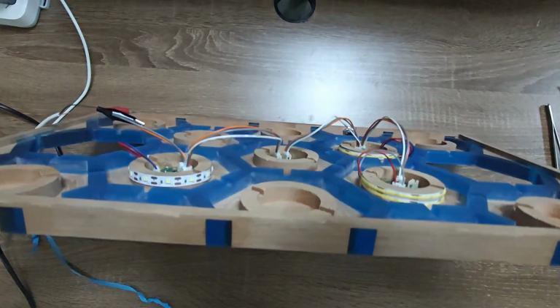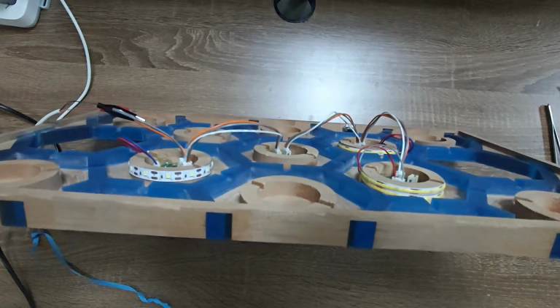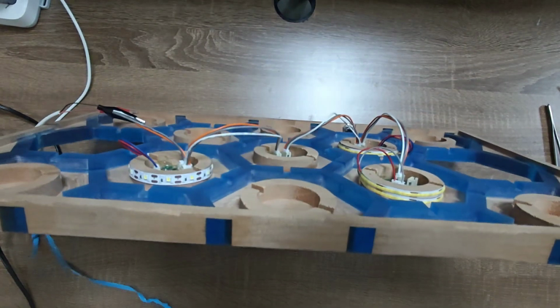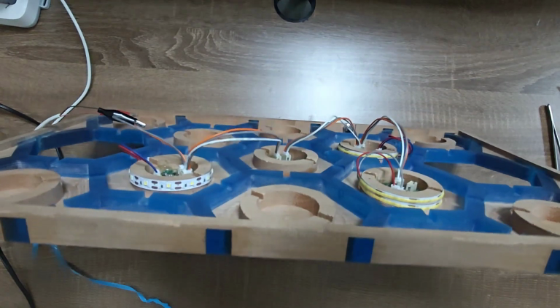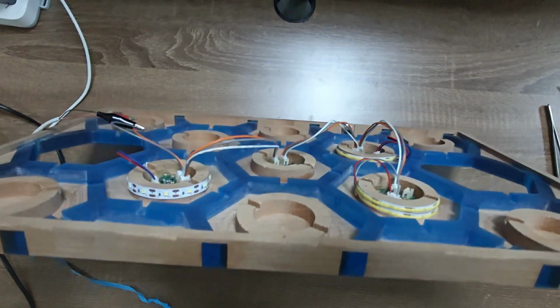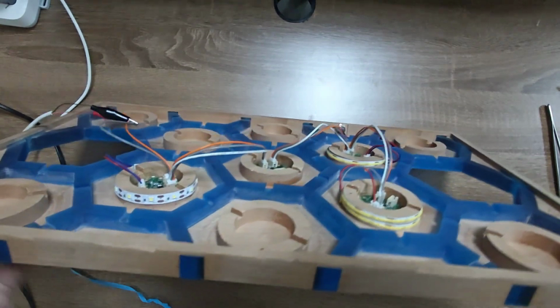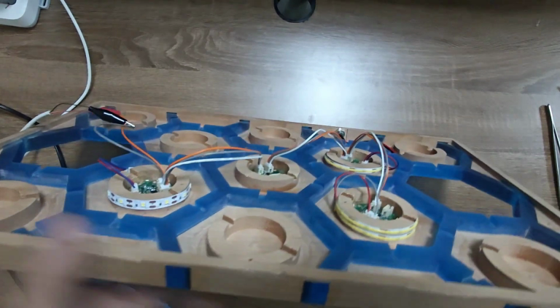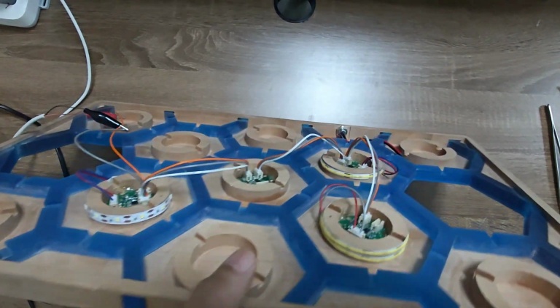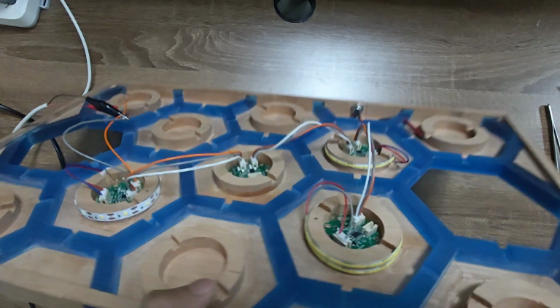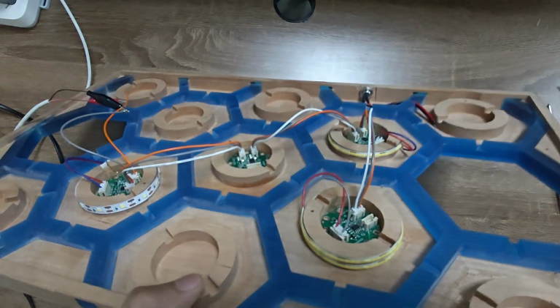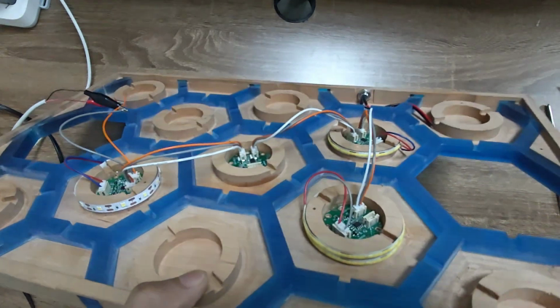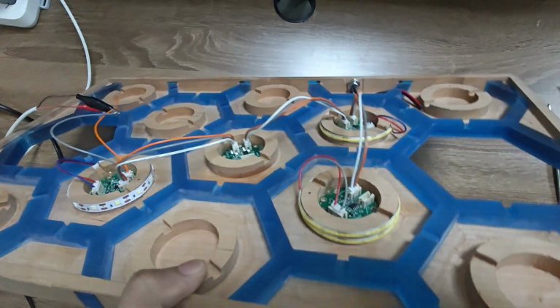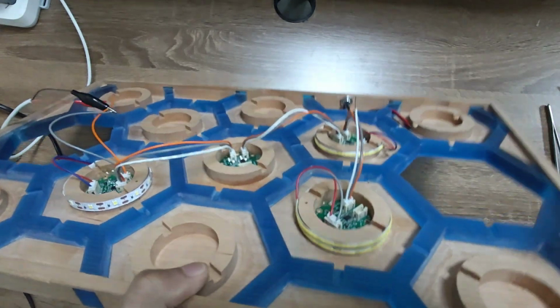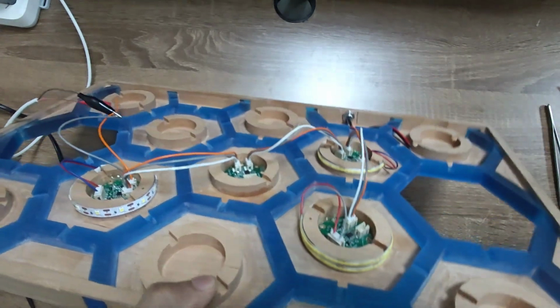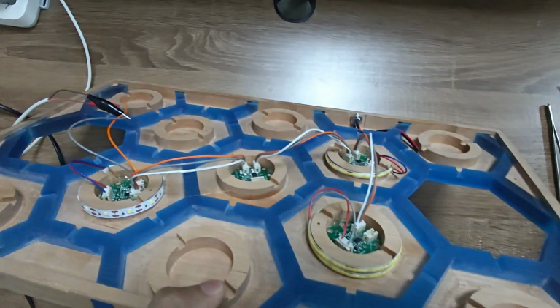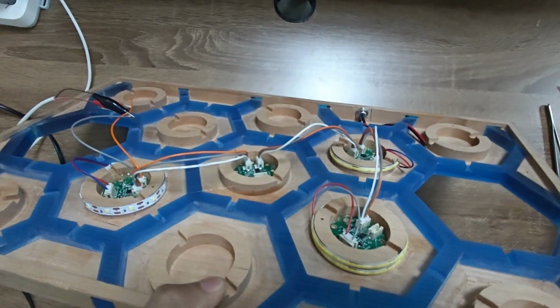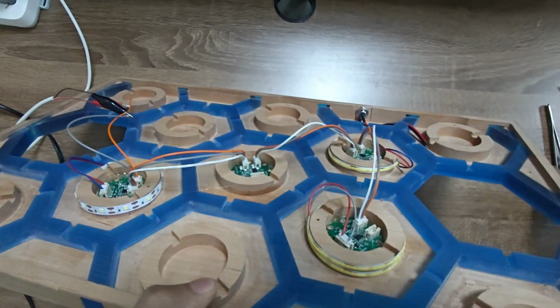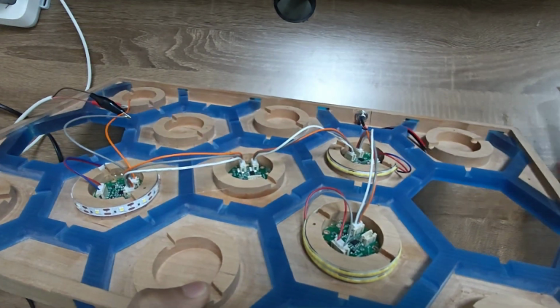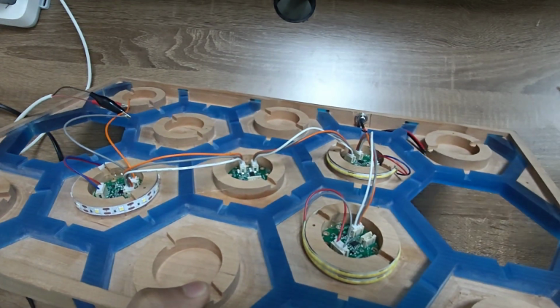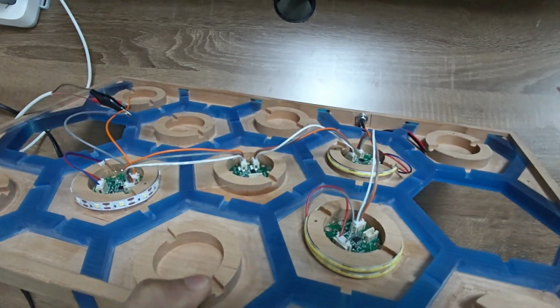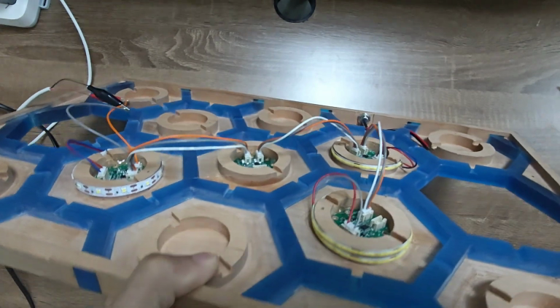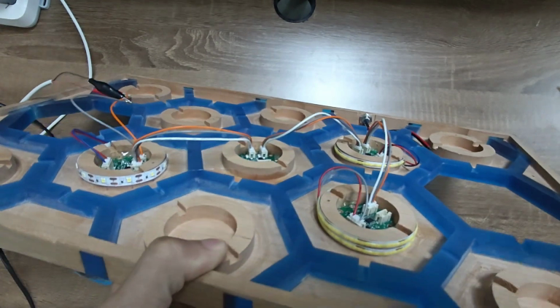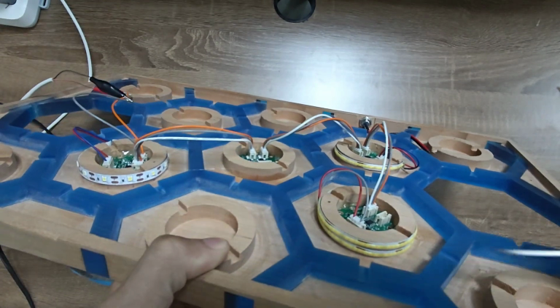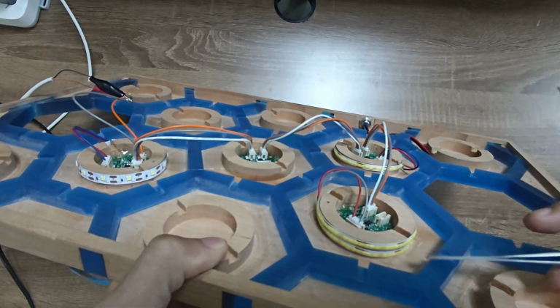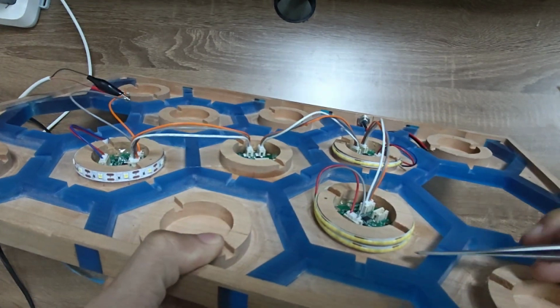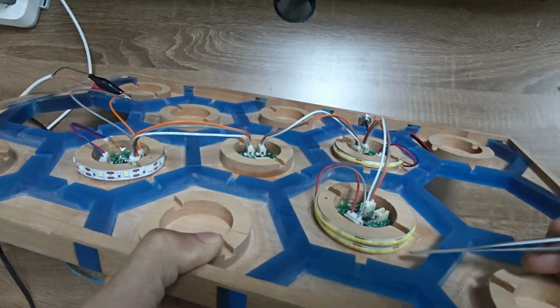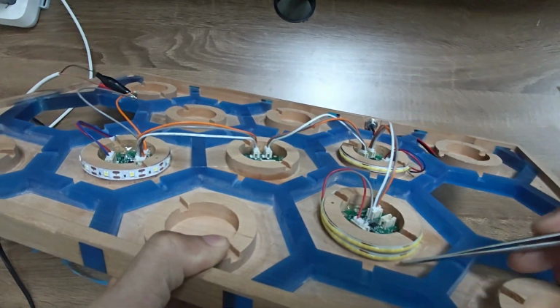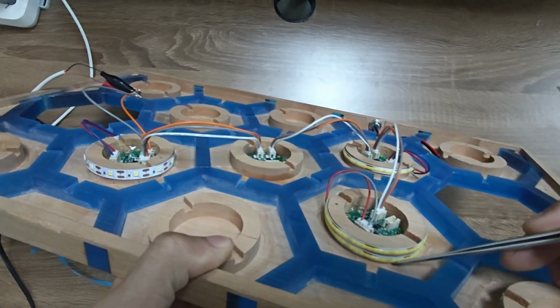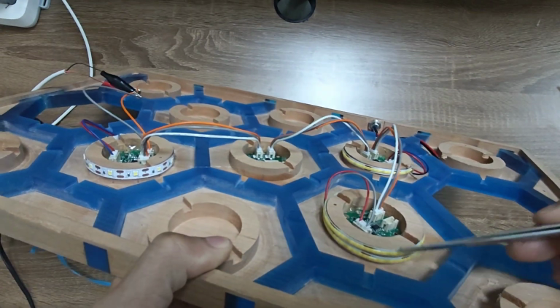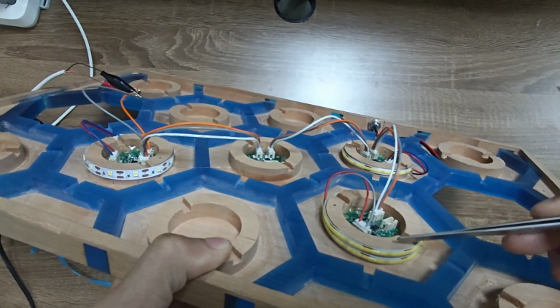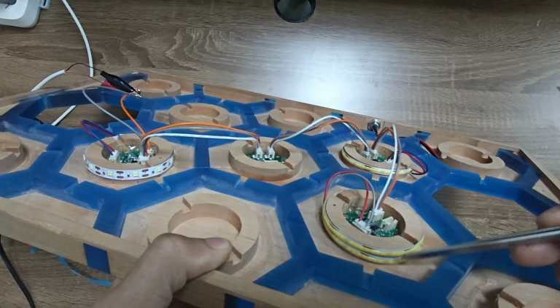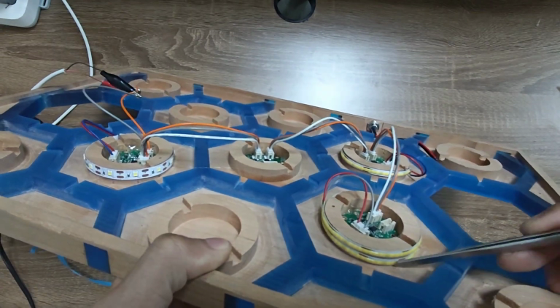The new light strip has a length of 40 cm and will wrap around the ring for 2 times.